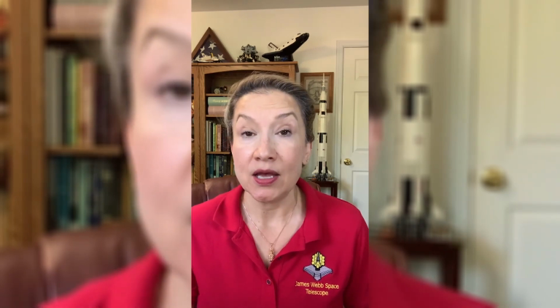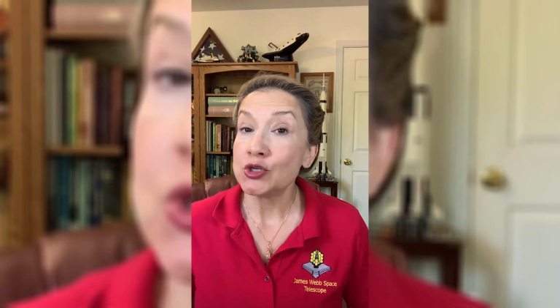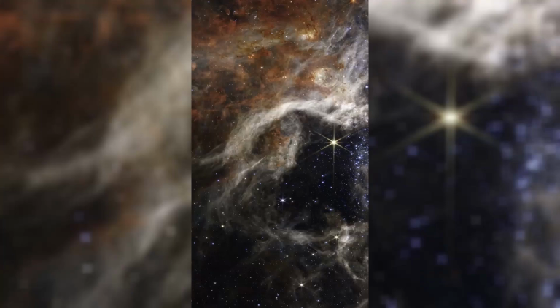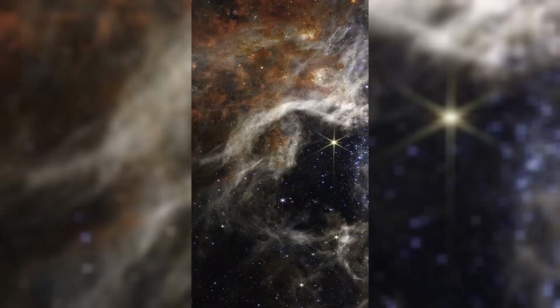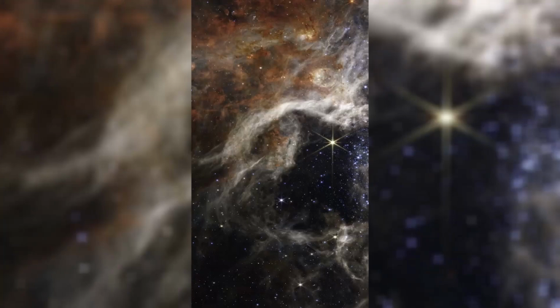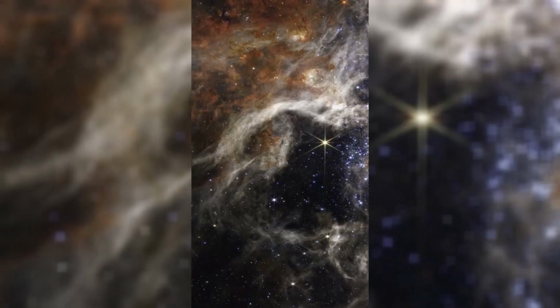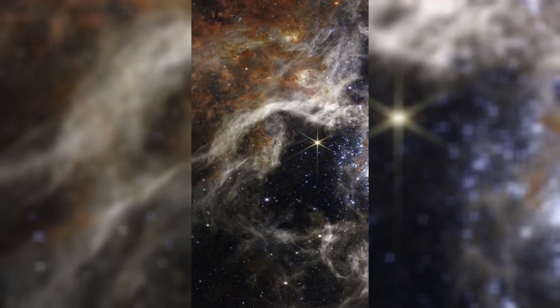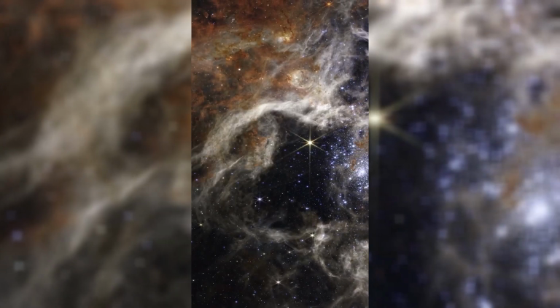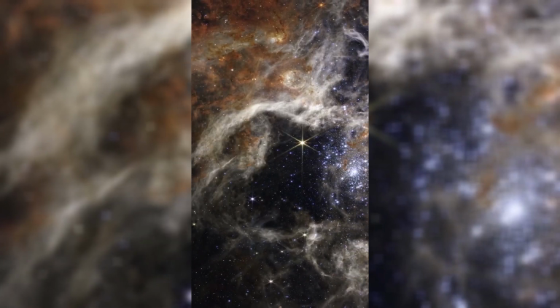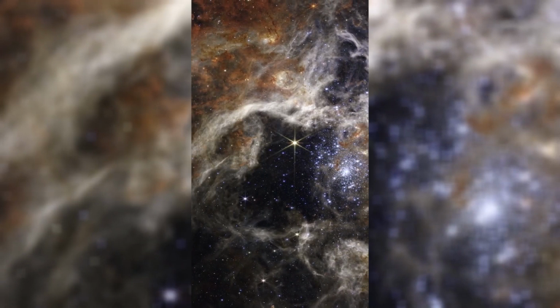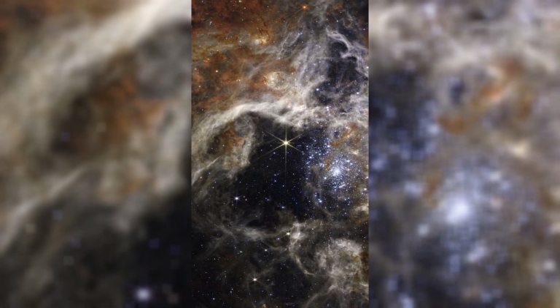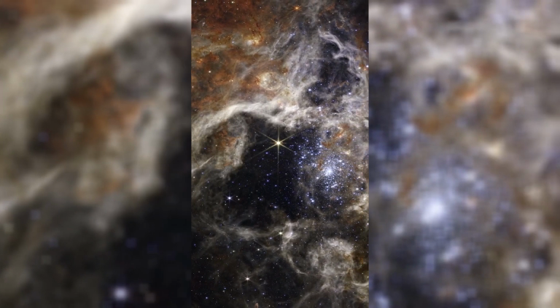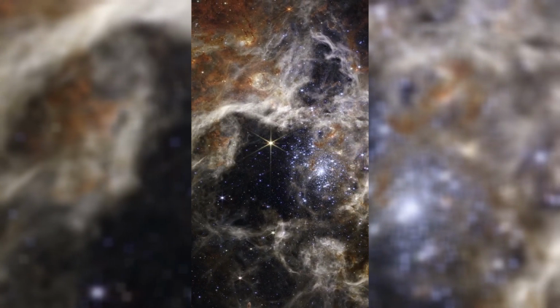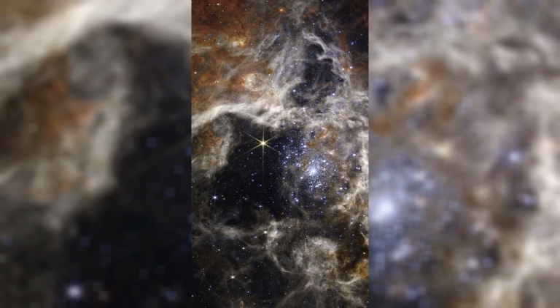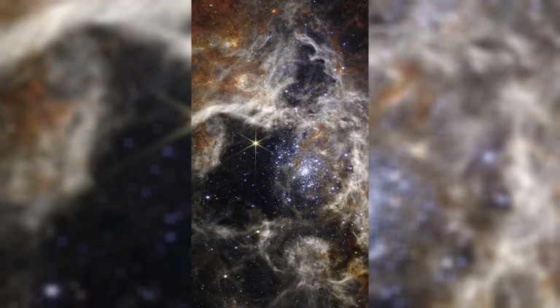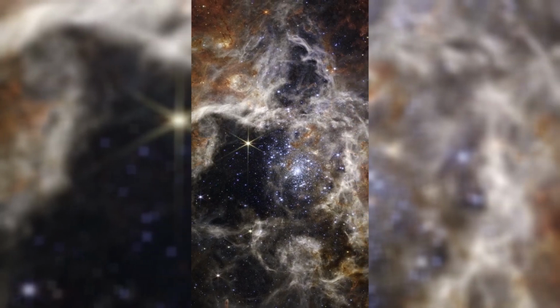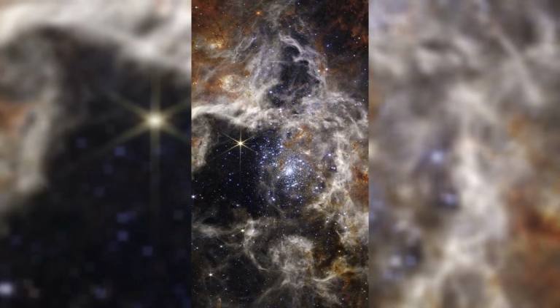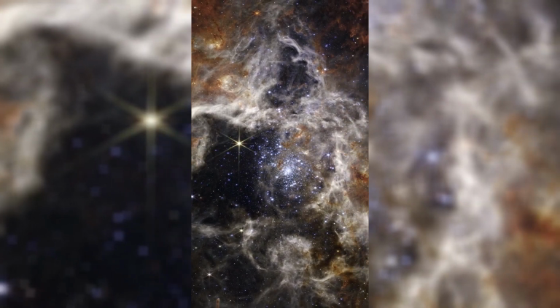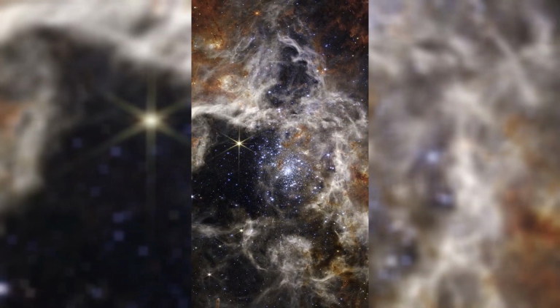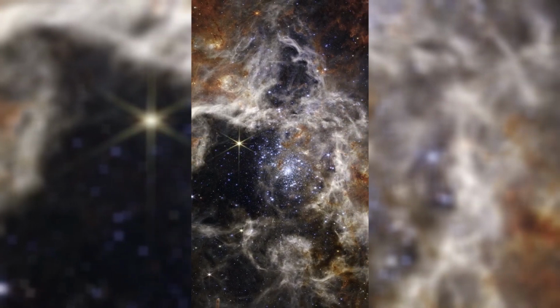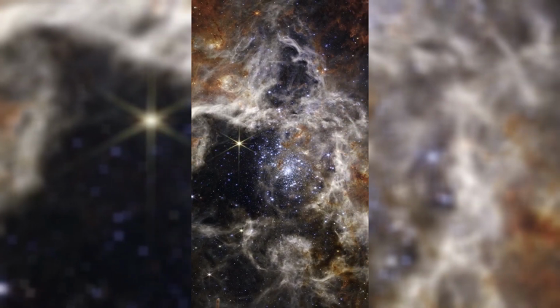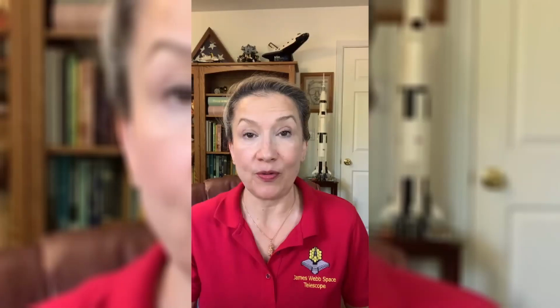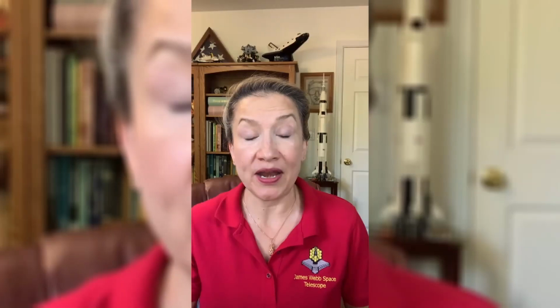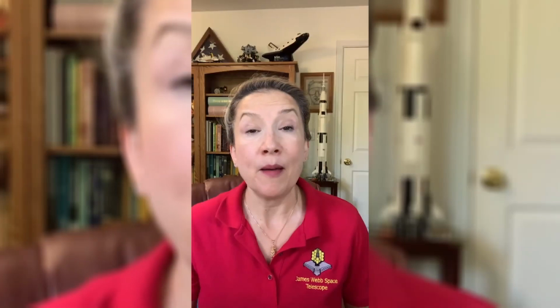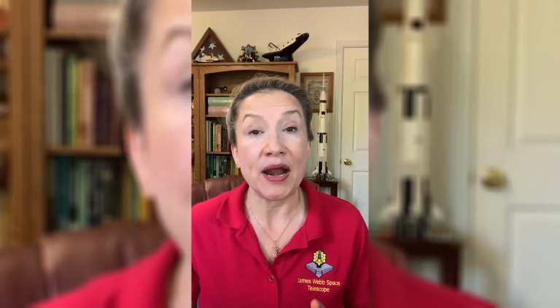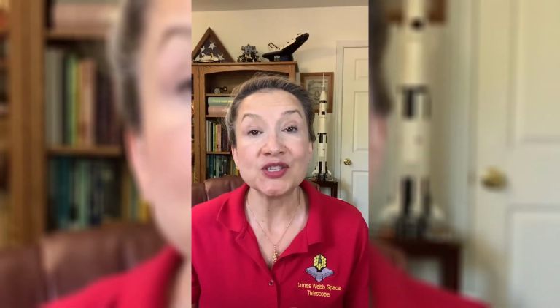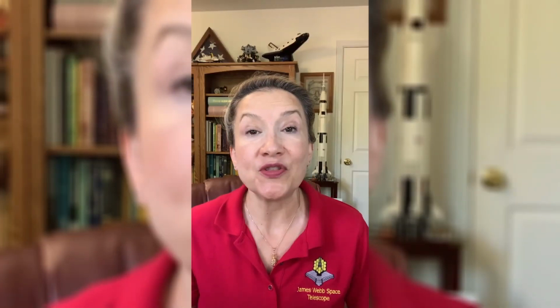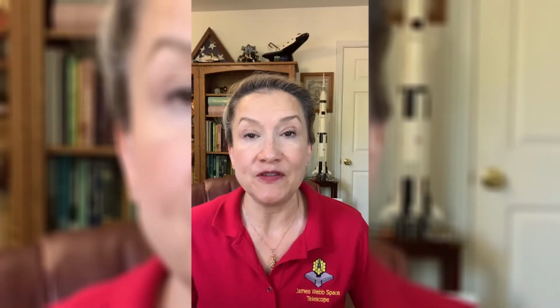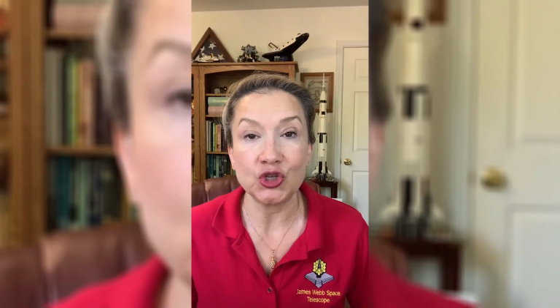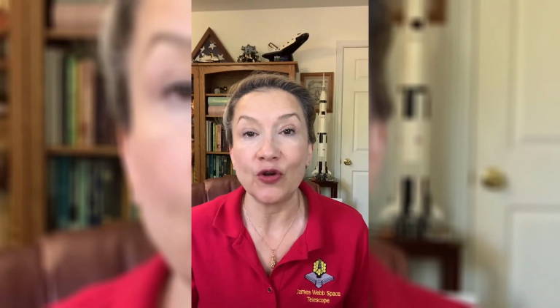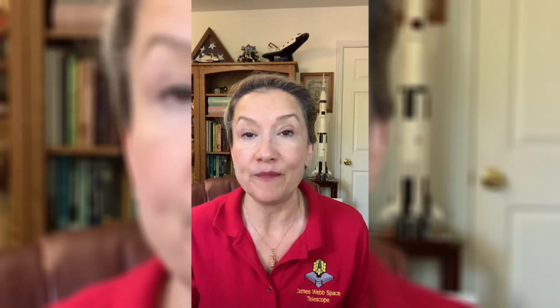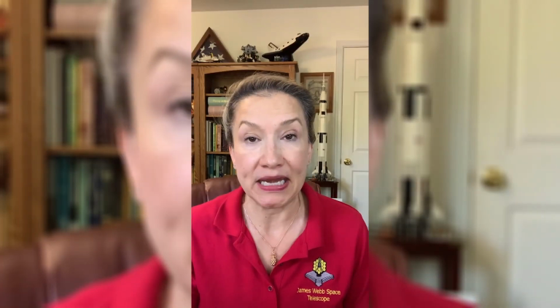So it has not only improved our vision of the universe in the infrared, but also the vision of many.